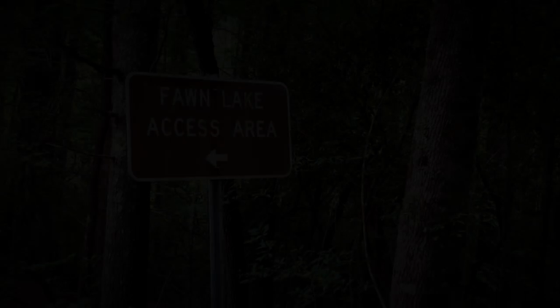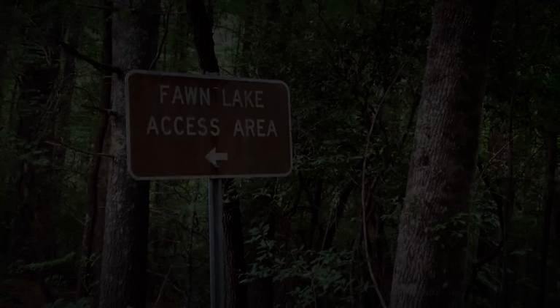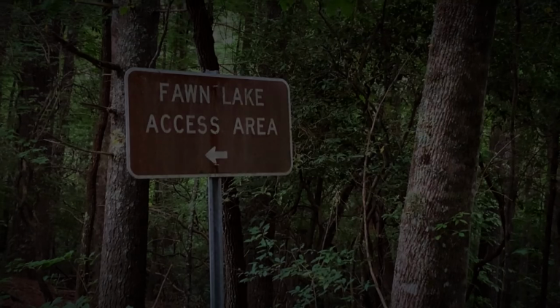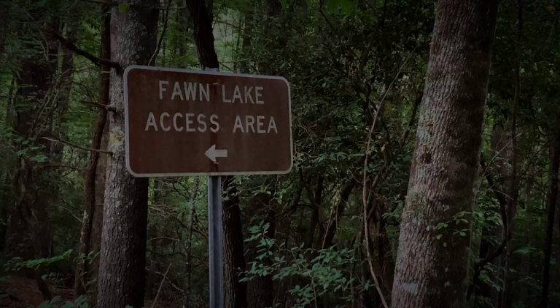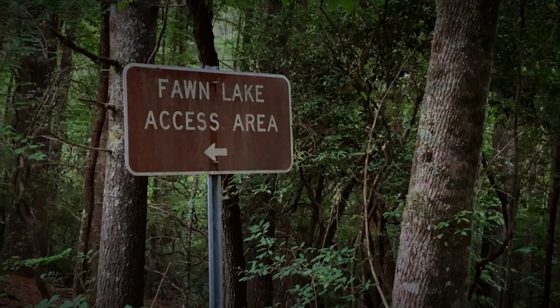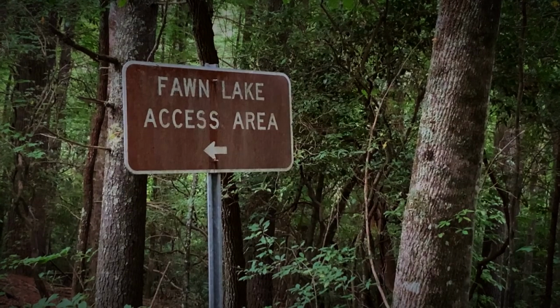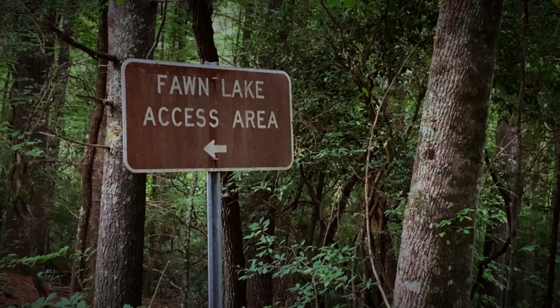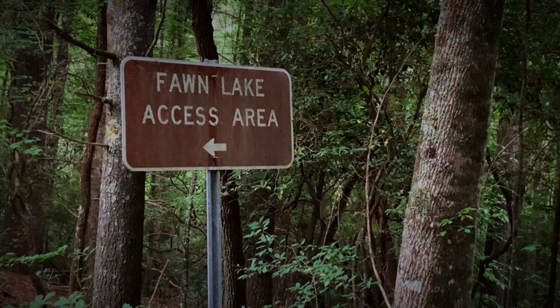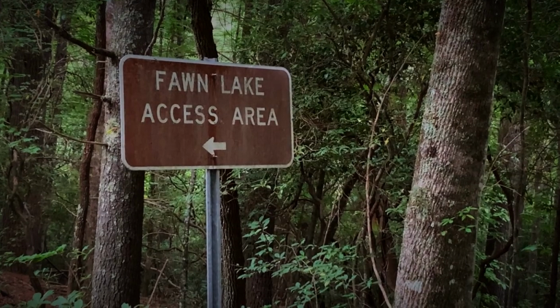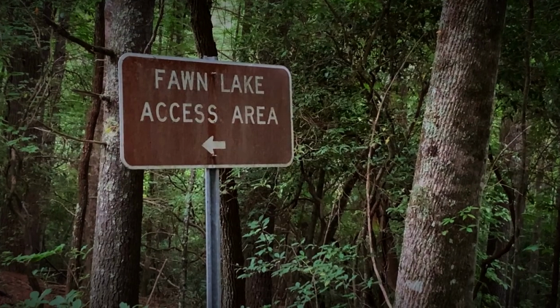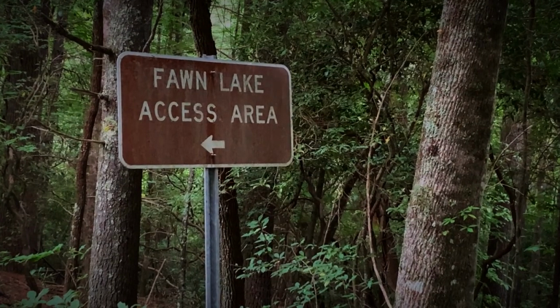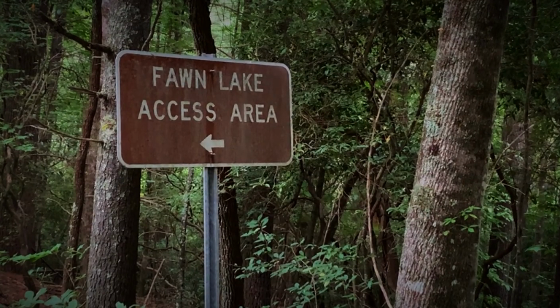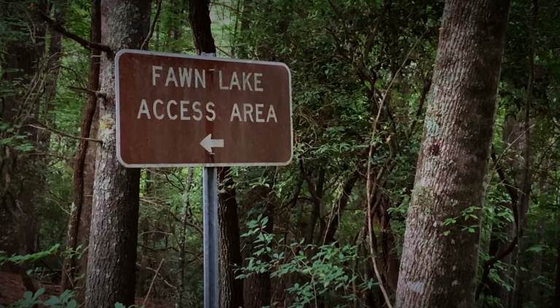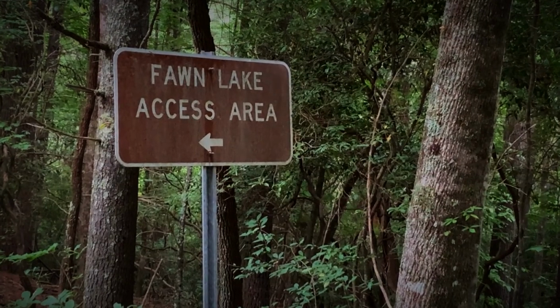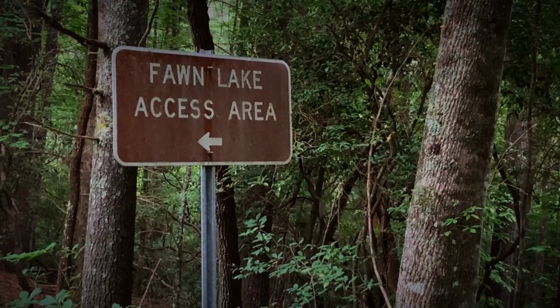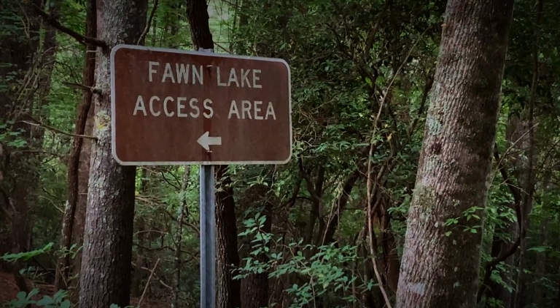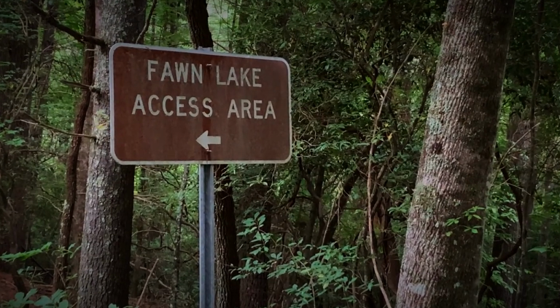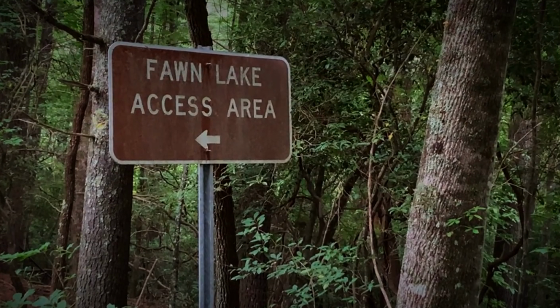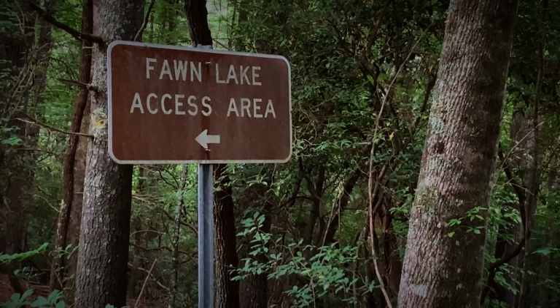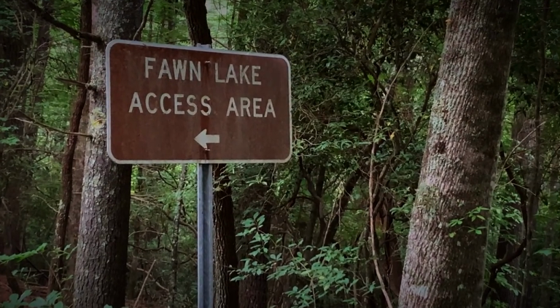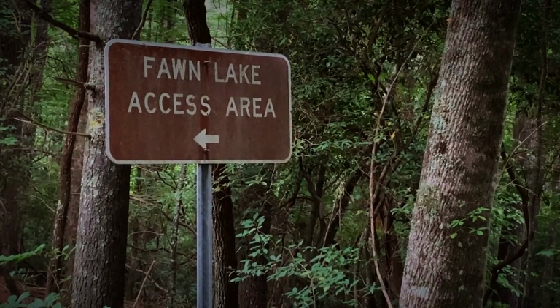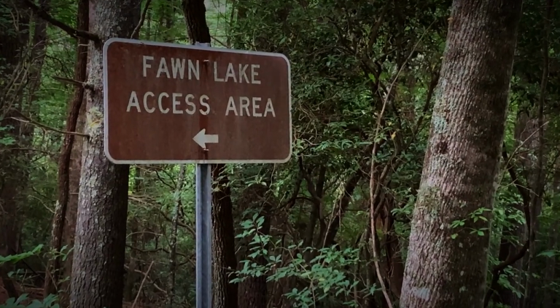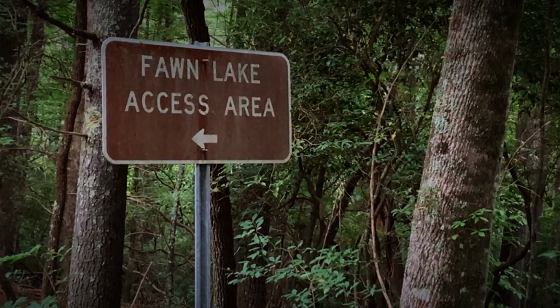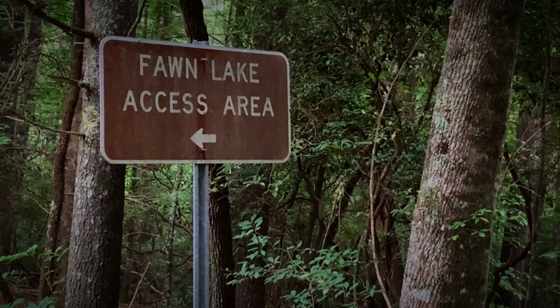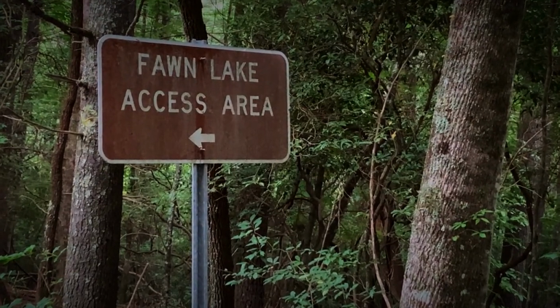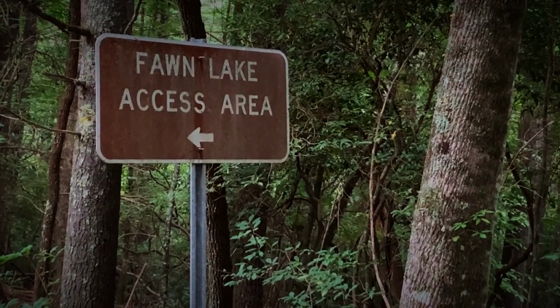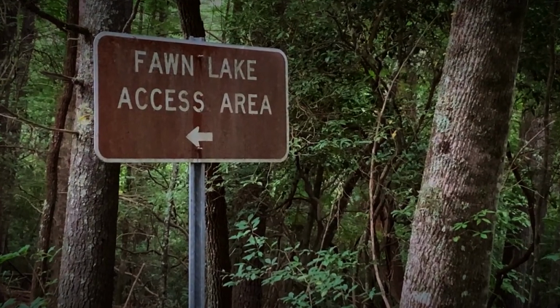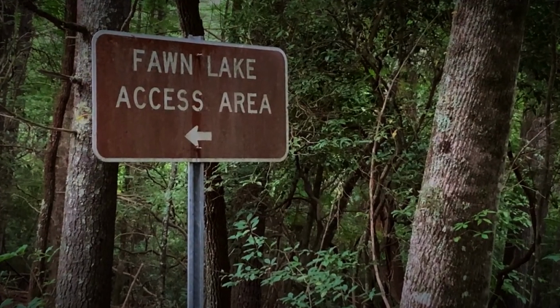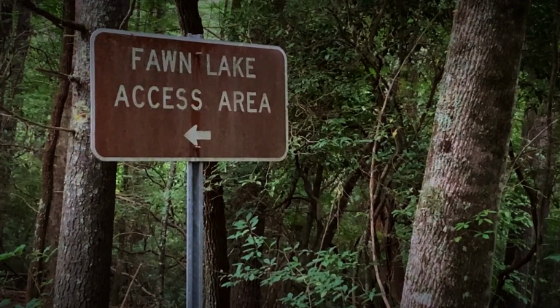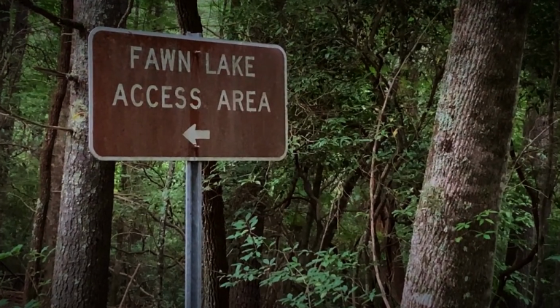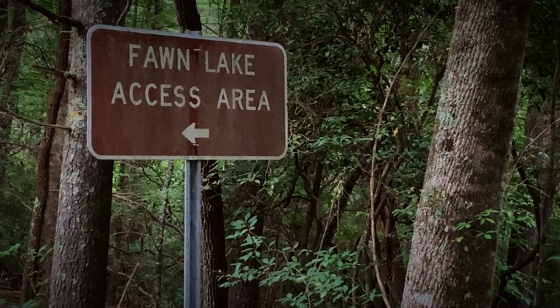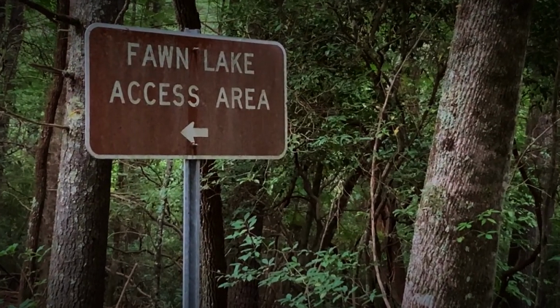Welcome back. Today we're exploring a hidden gem in DuPont State Forest.